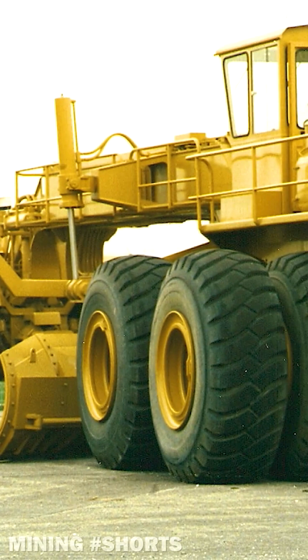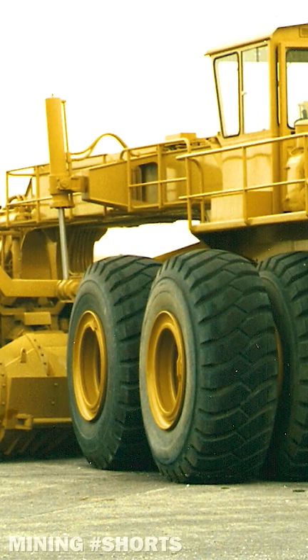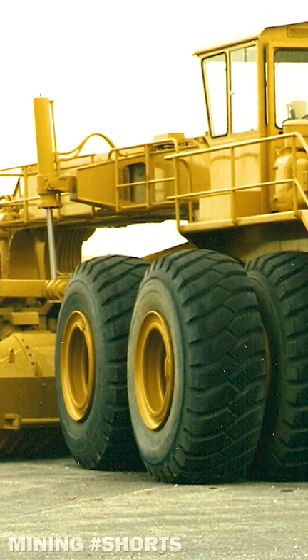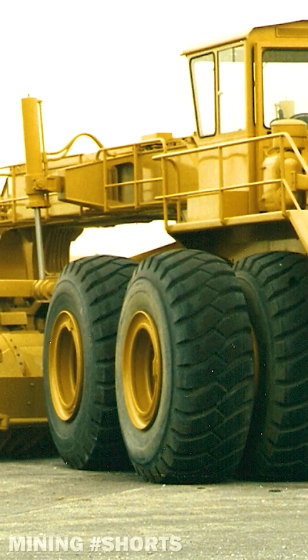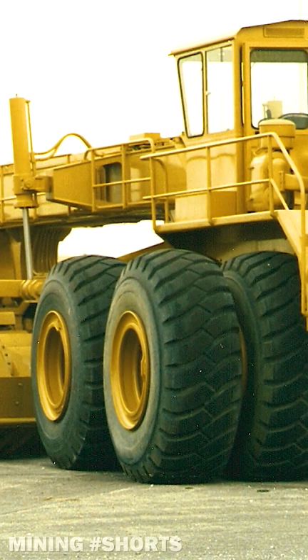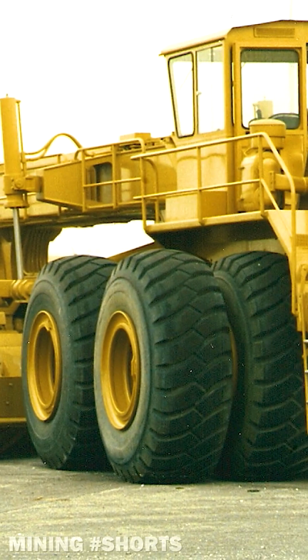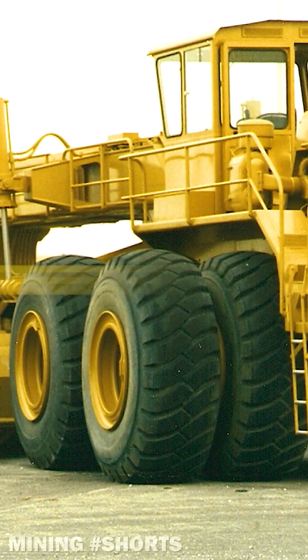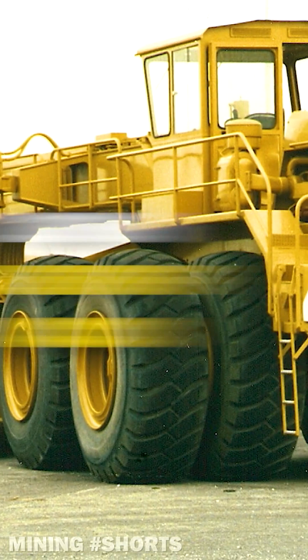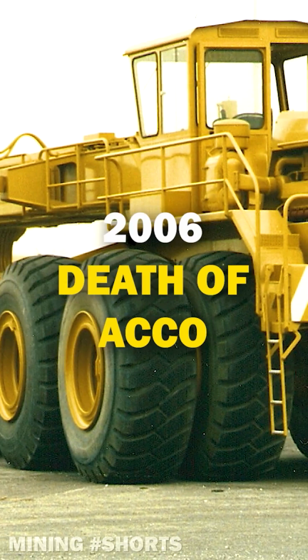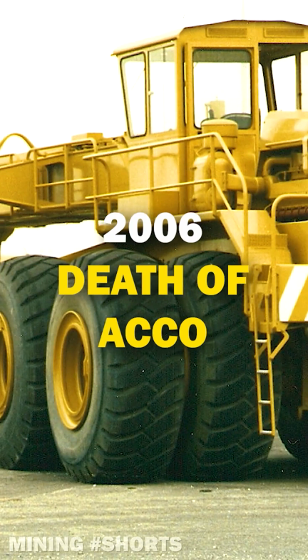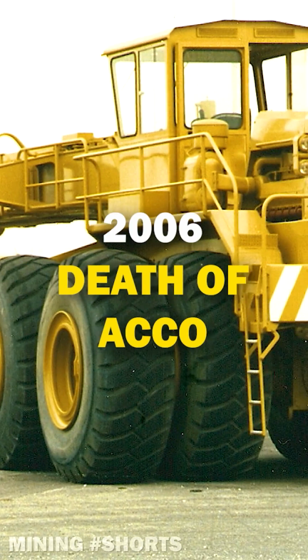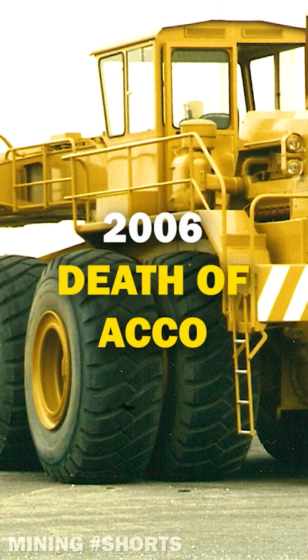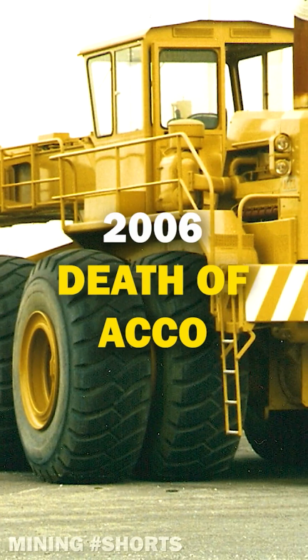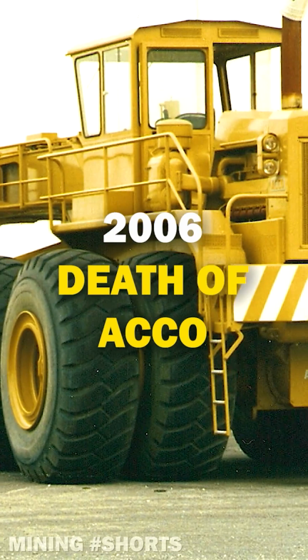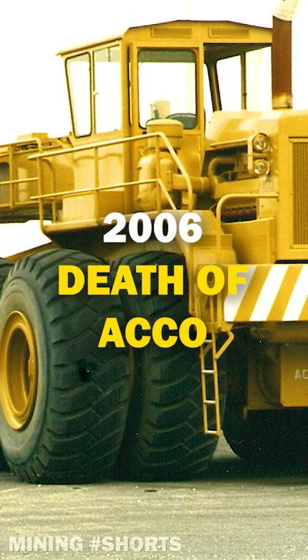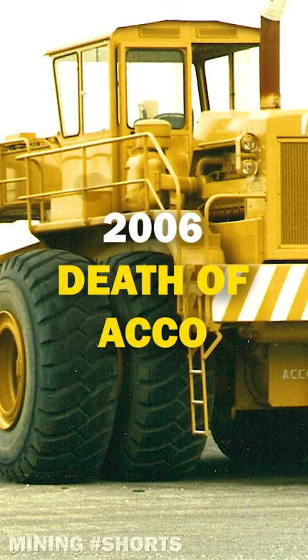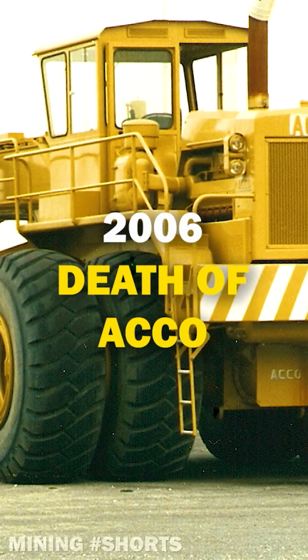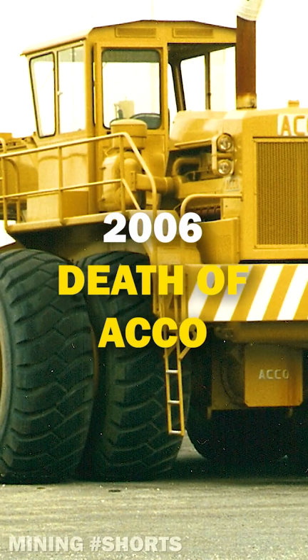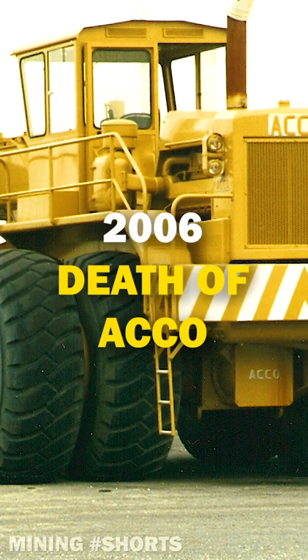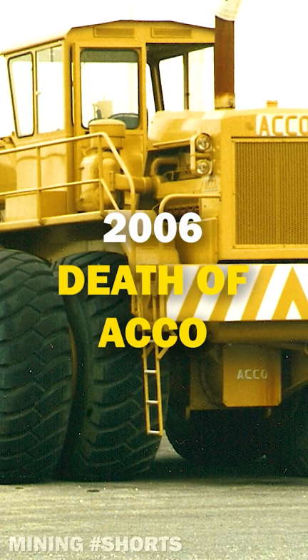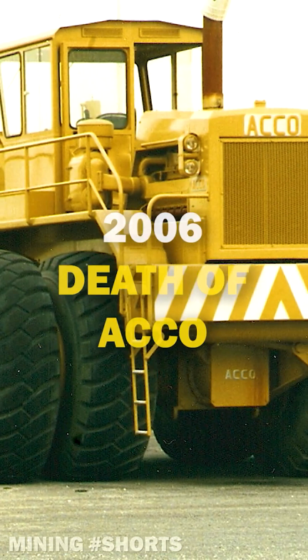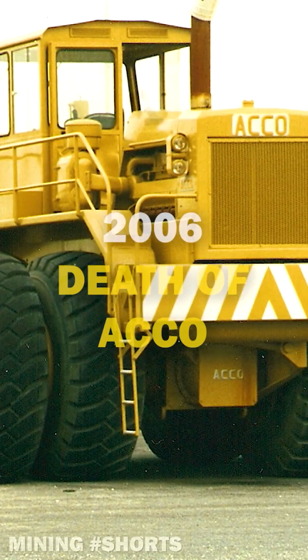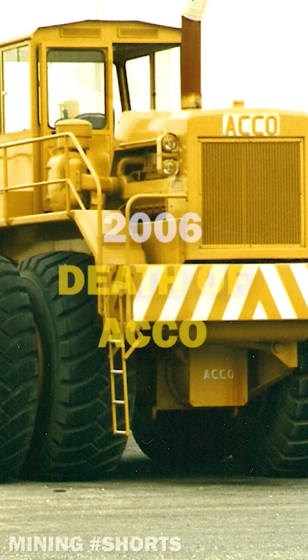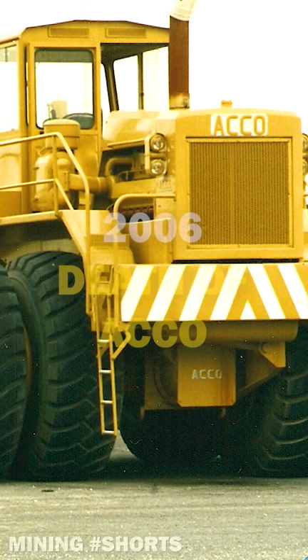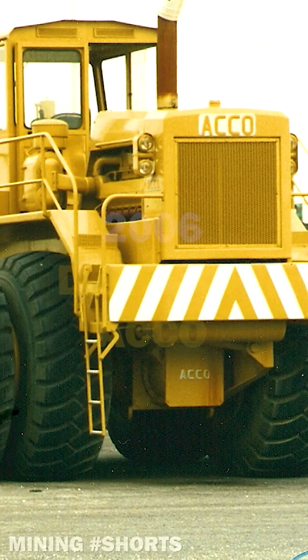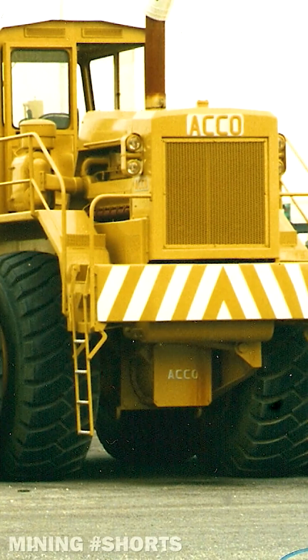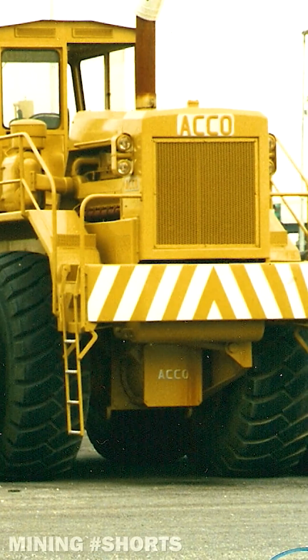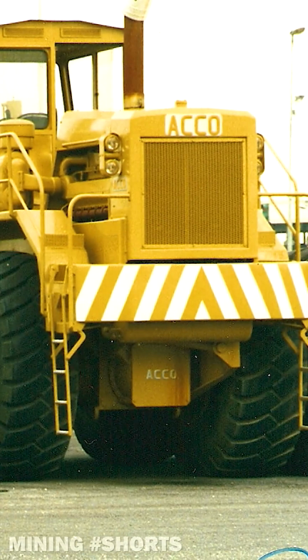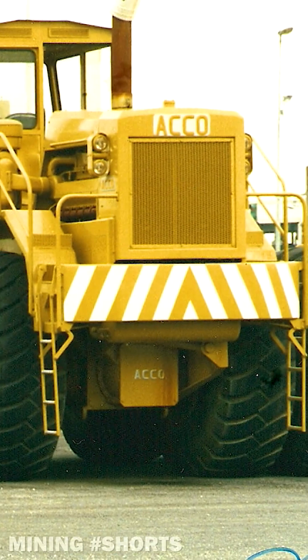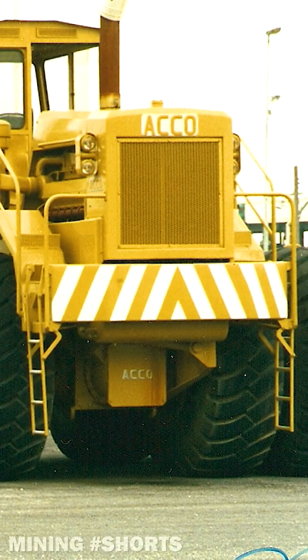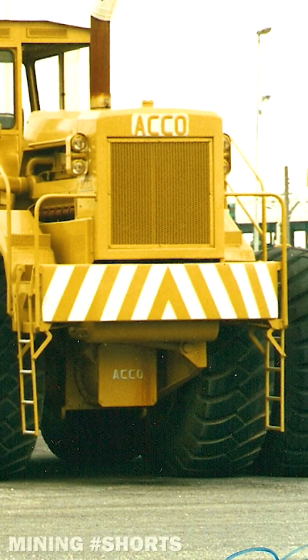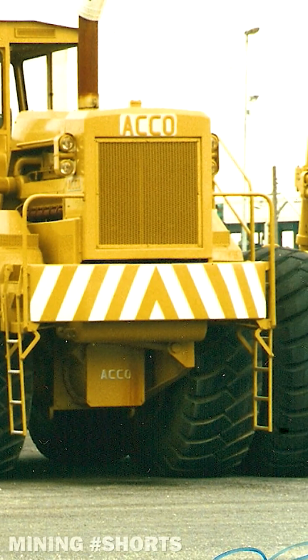Years later, in 2006, the Acco company disappeared after Umberto's death.